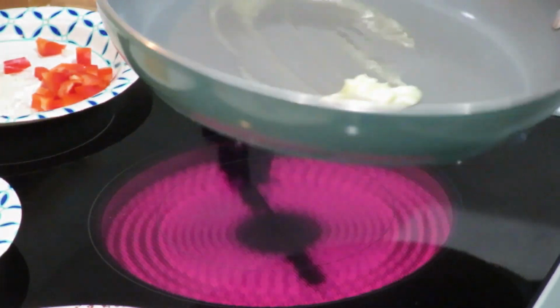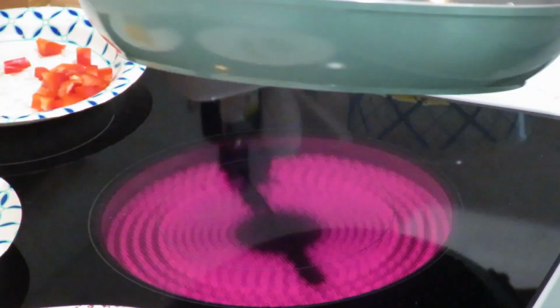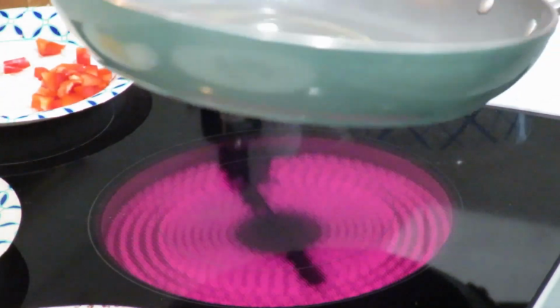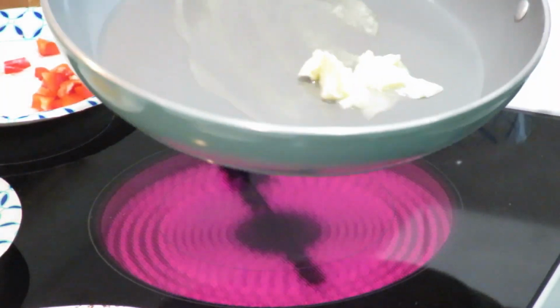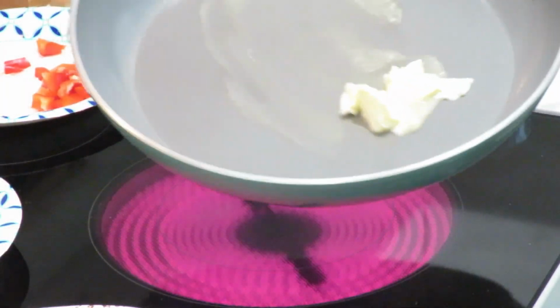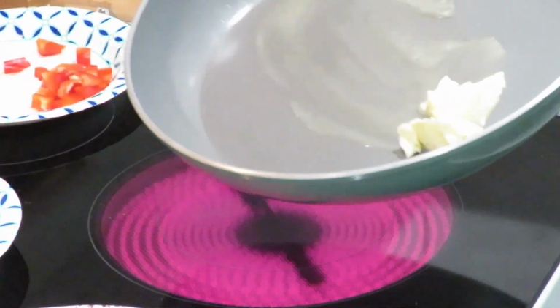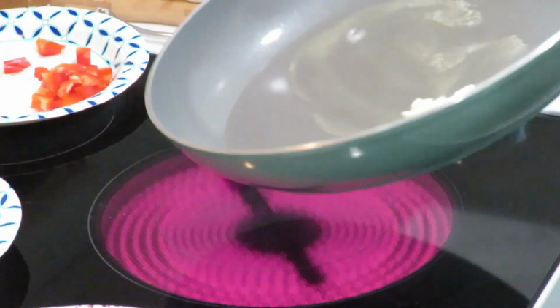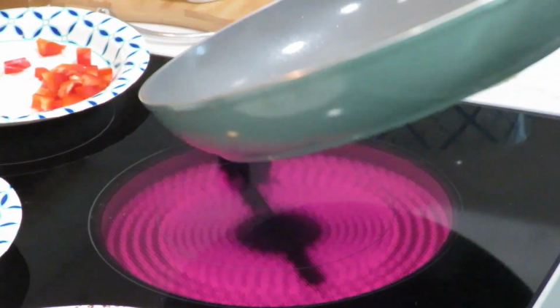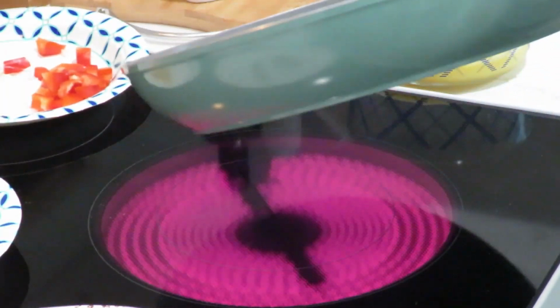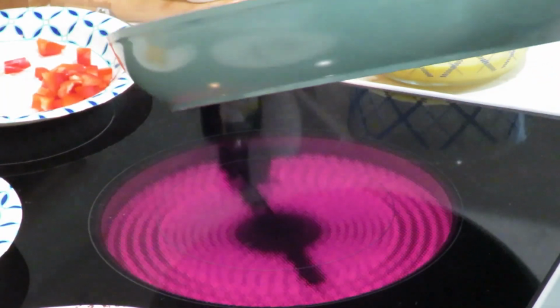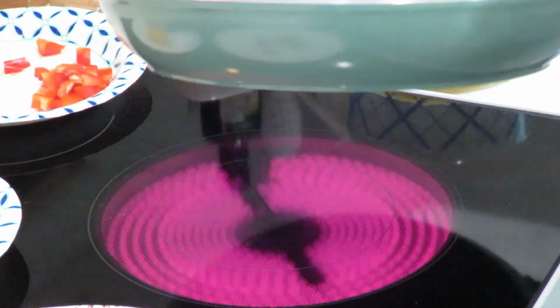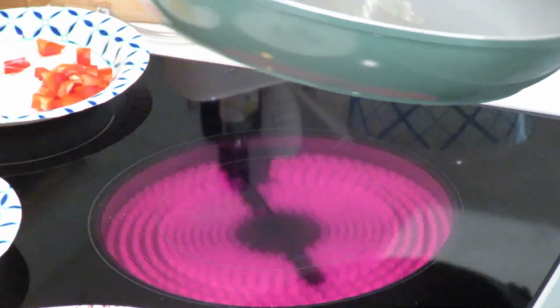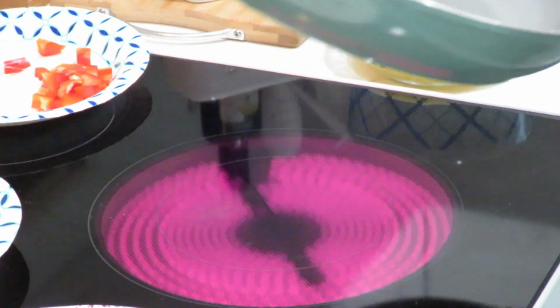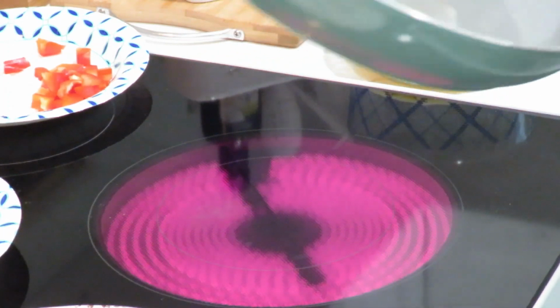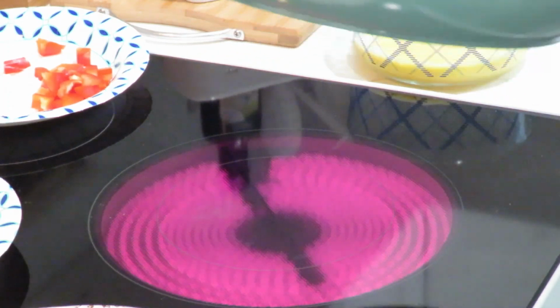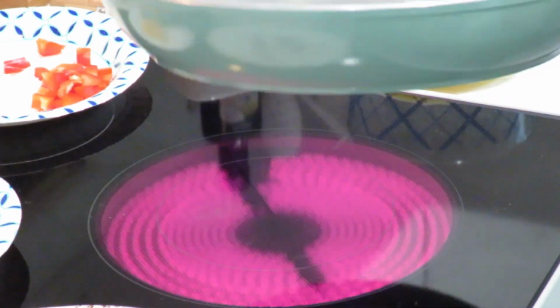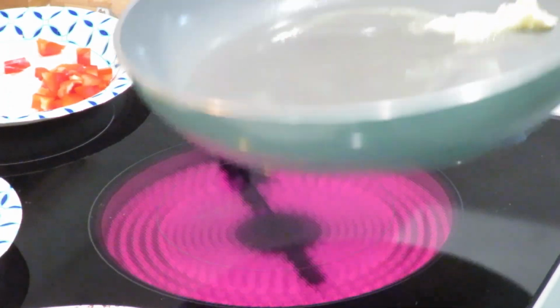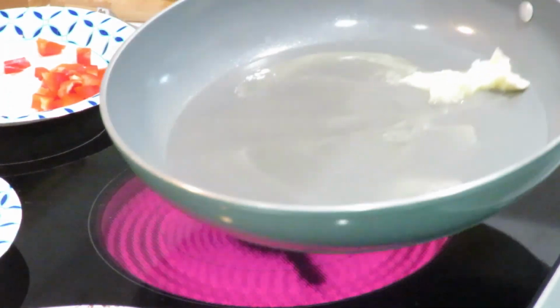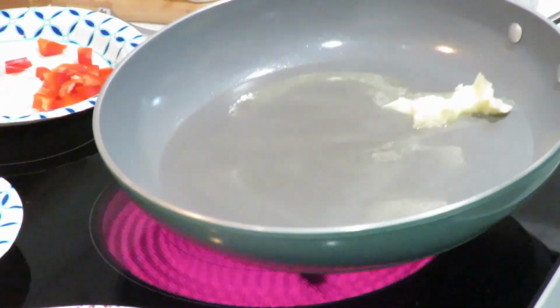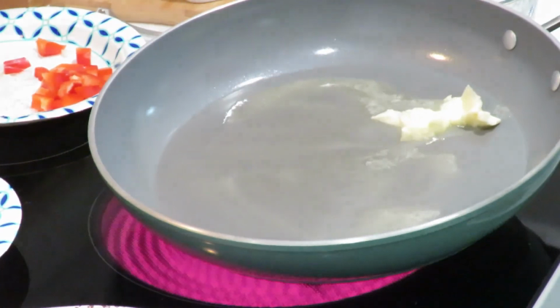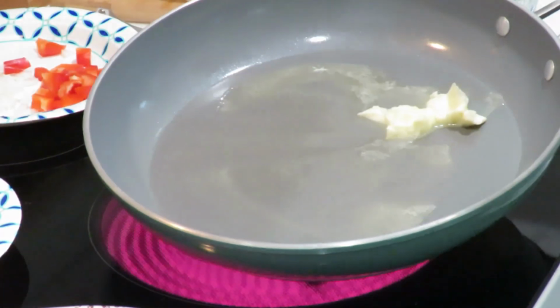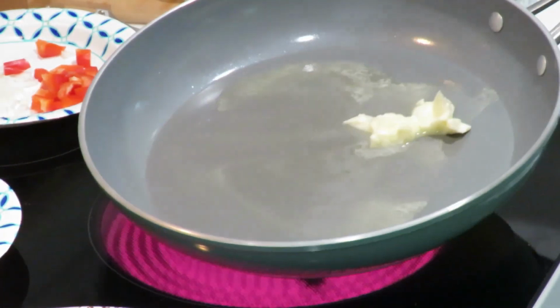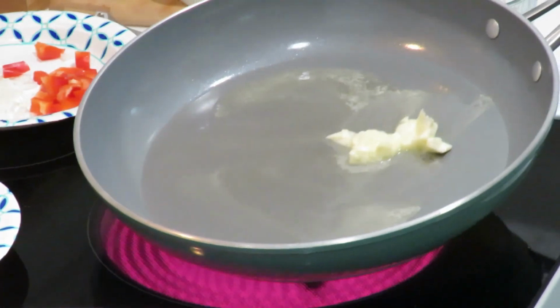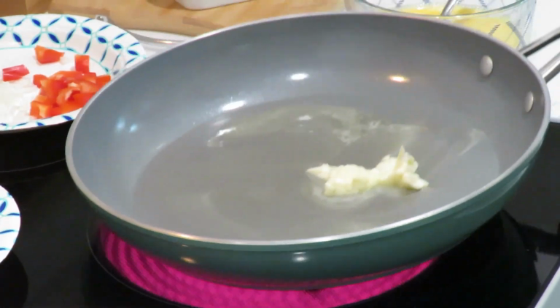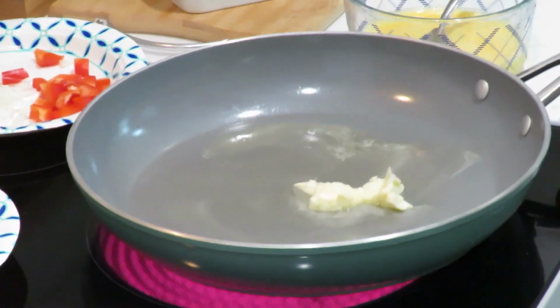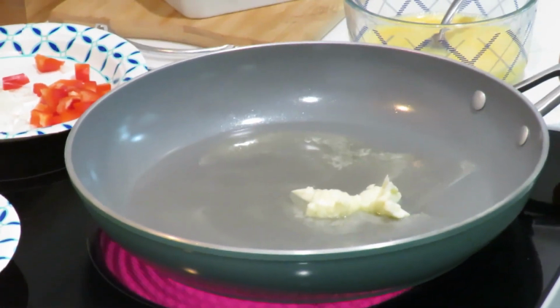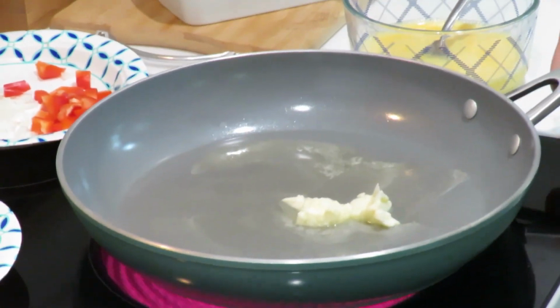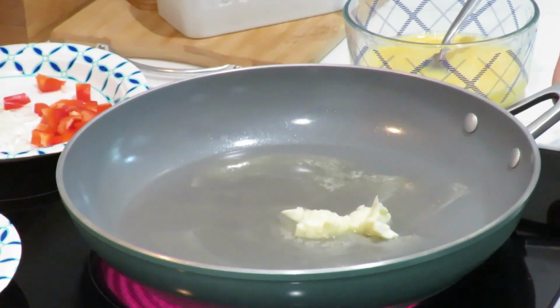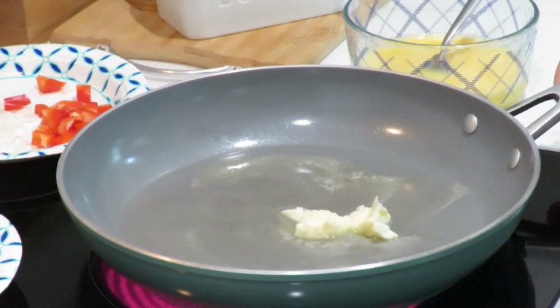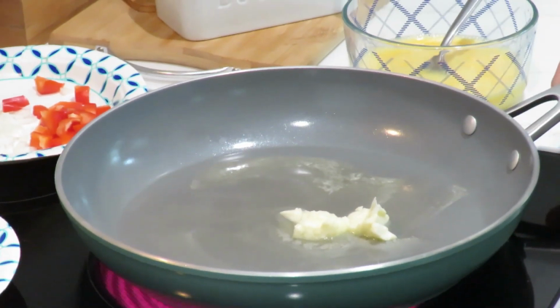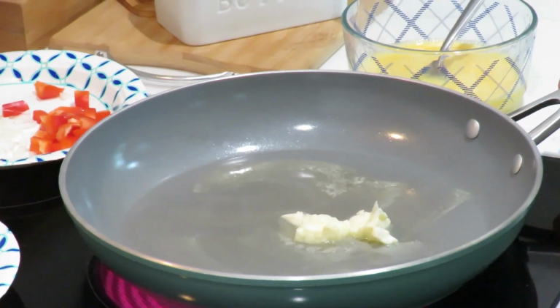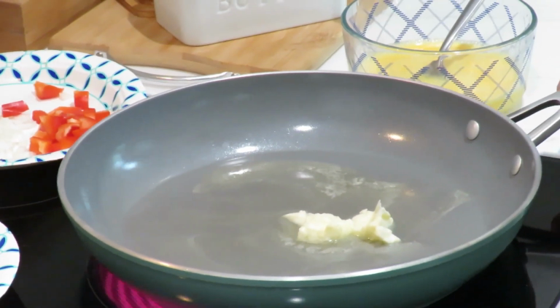I've got a little butter in my pan. I'm going to let that get warmed up. It's starting to melt.